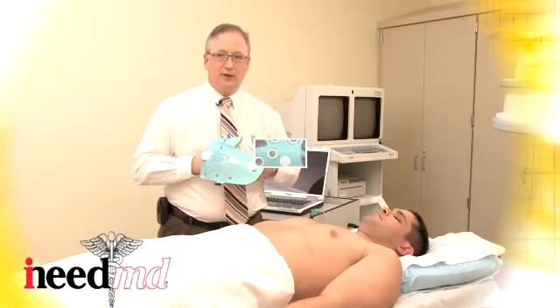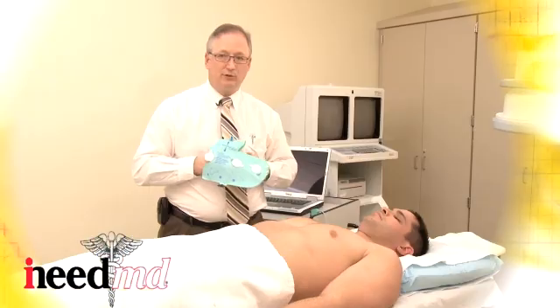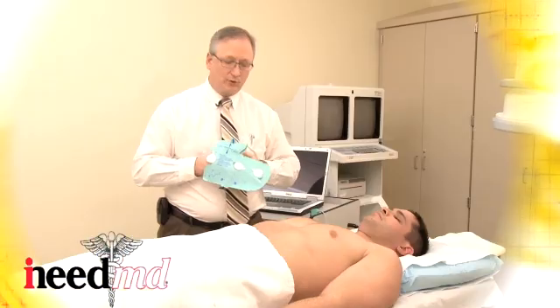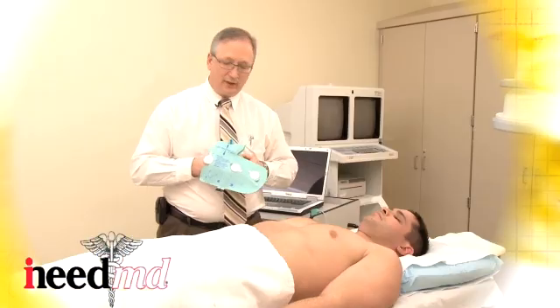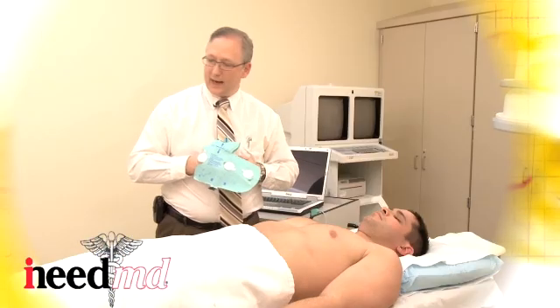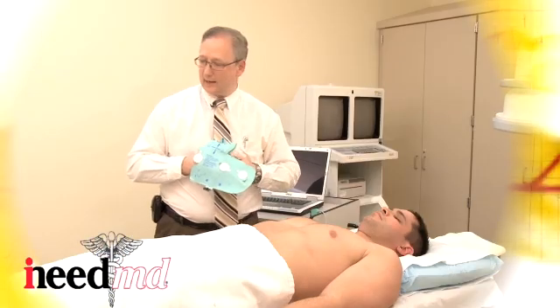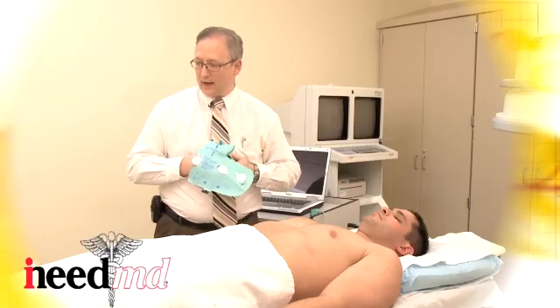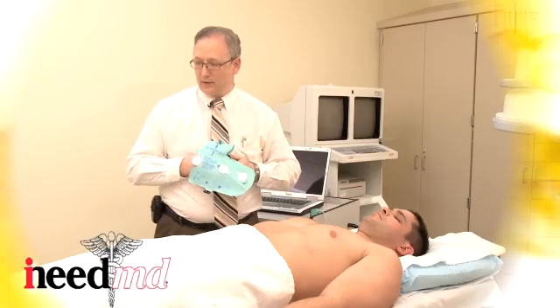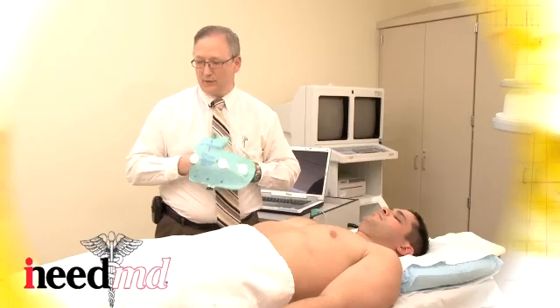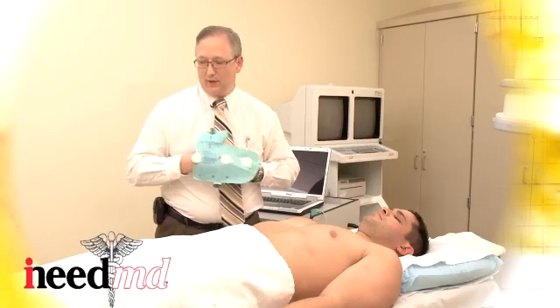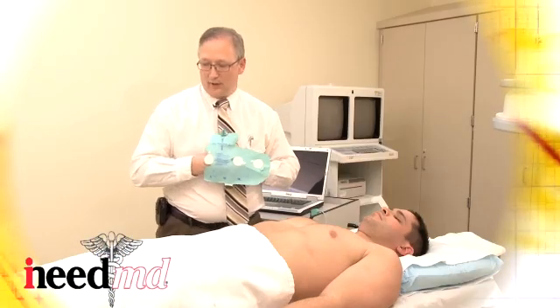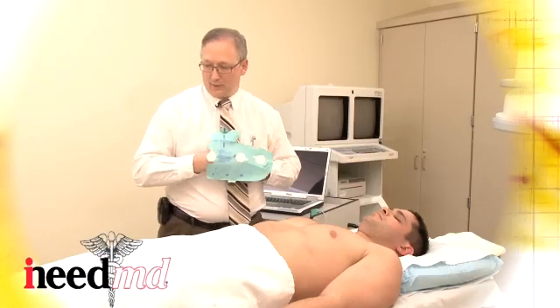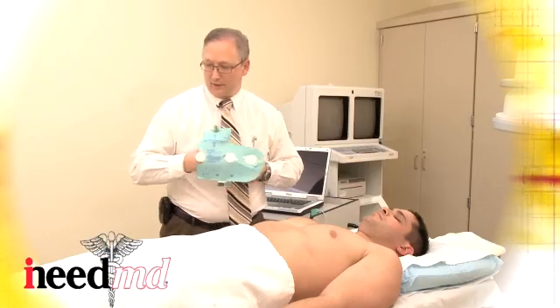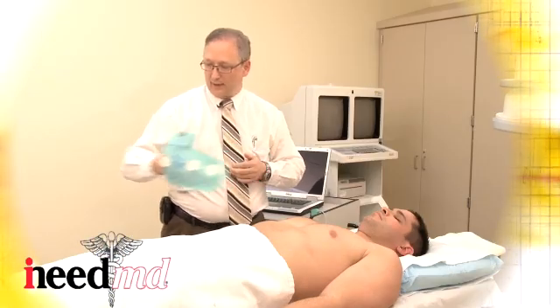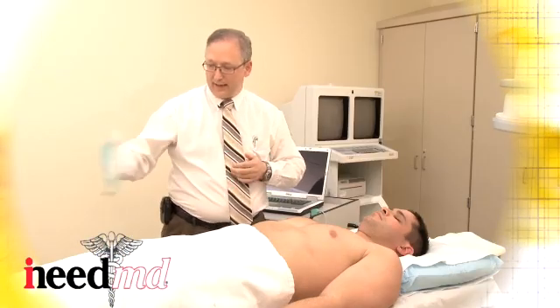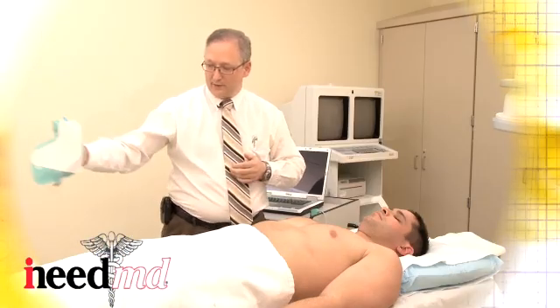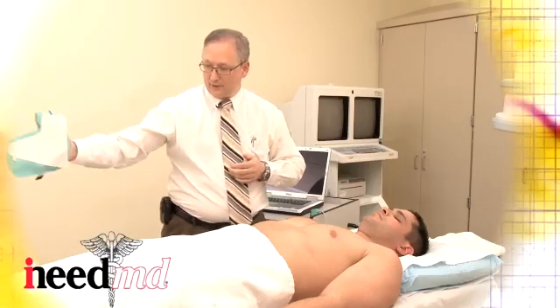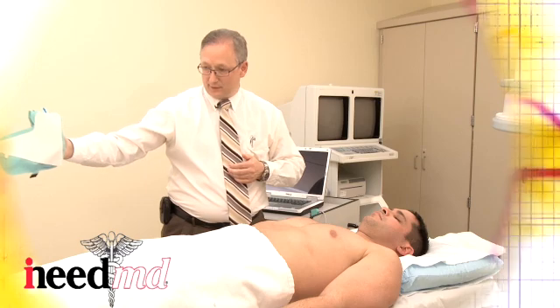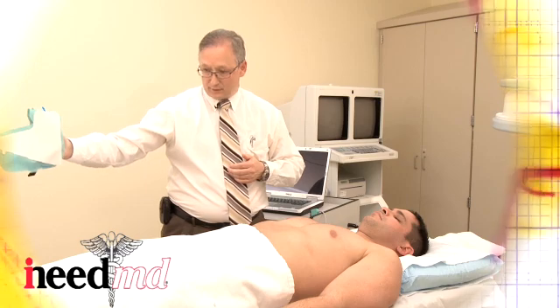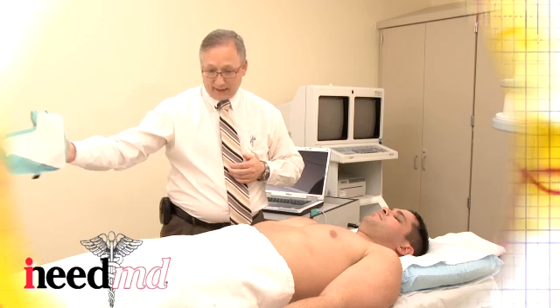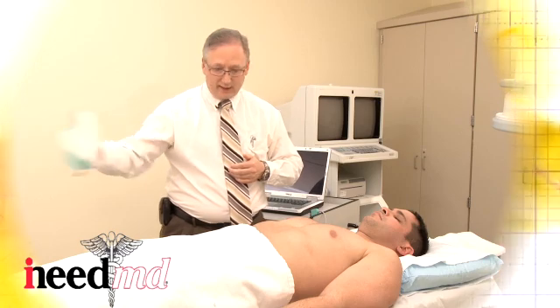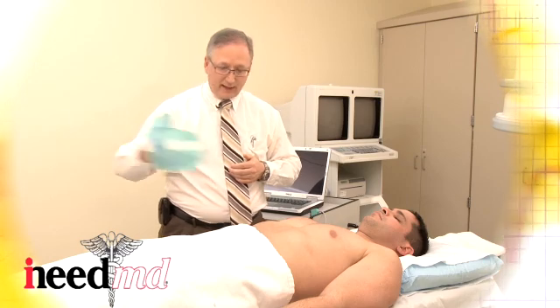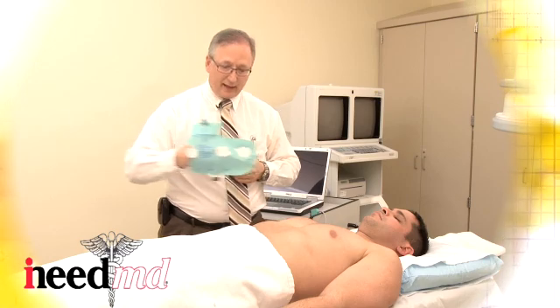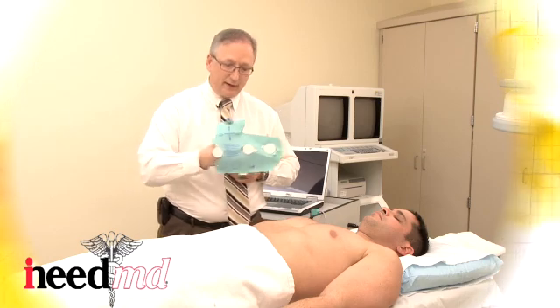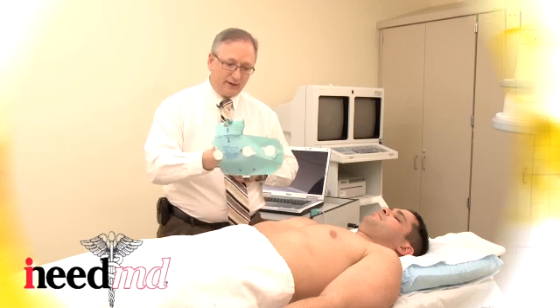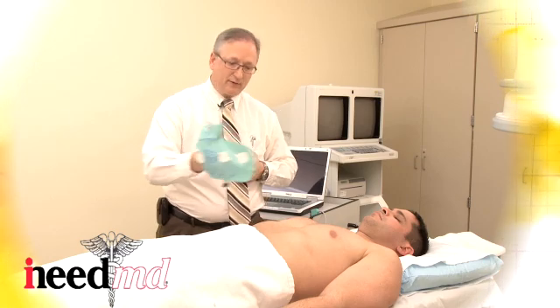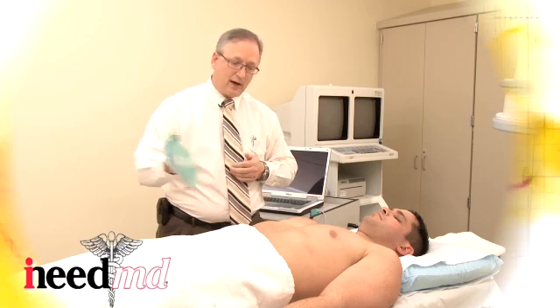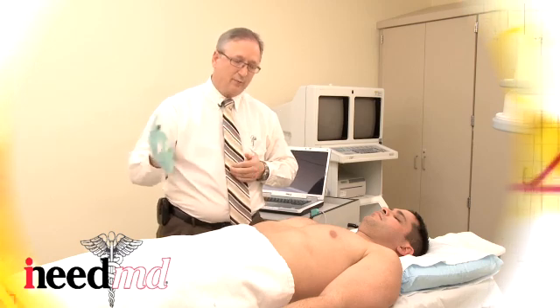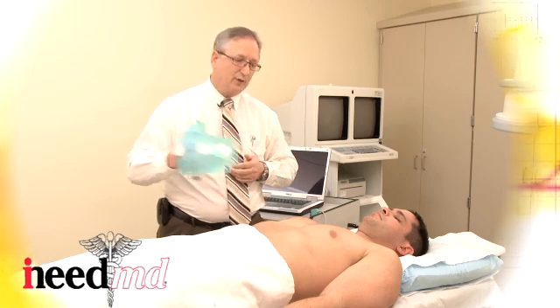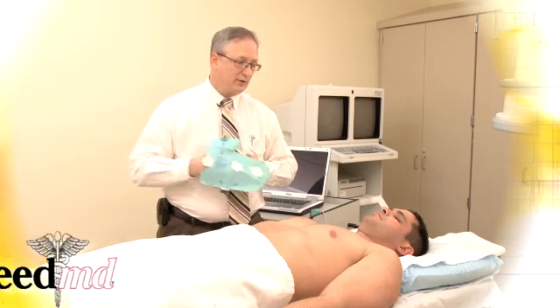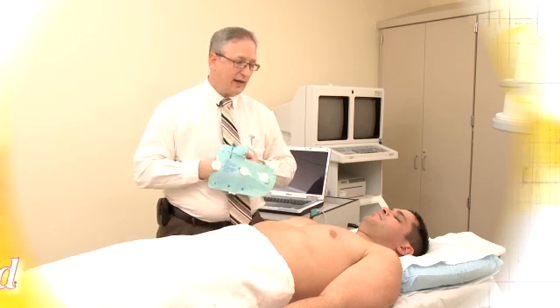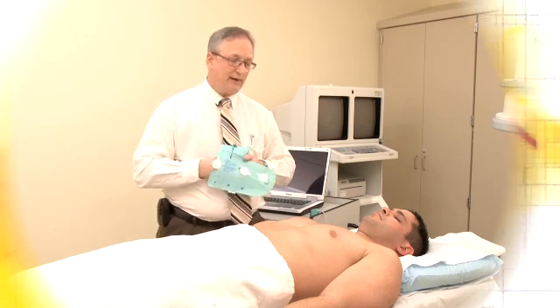The patient should be lying down with his legs straight and his arms to the side.